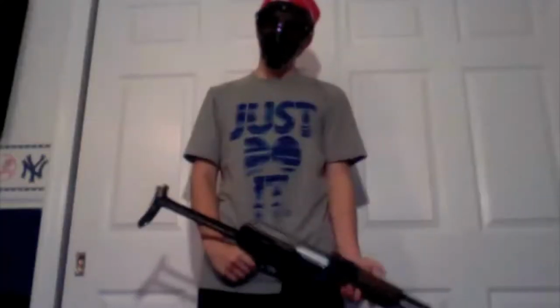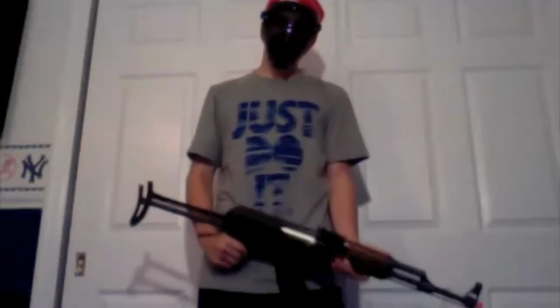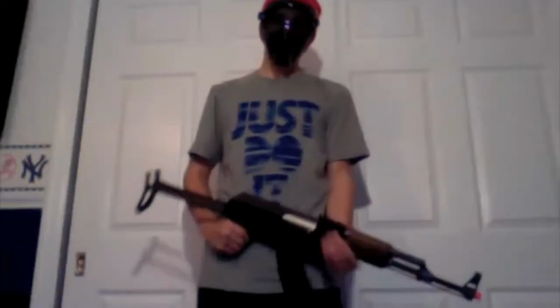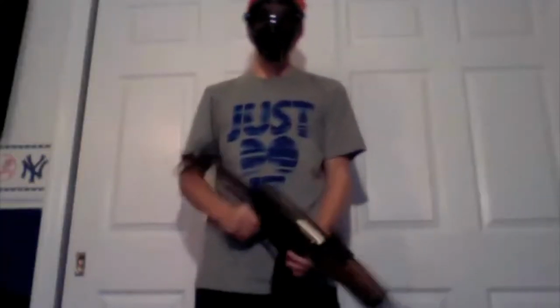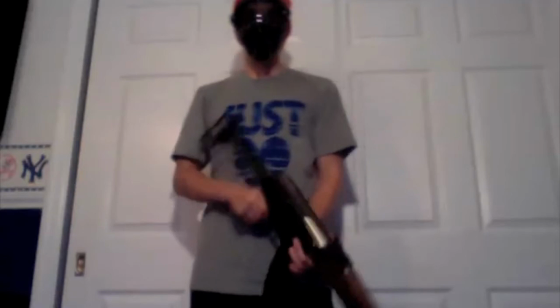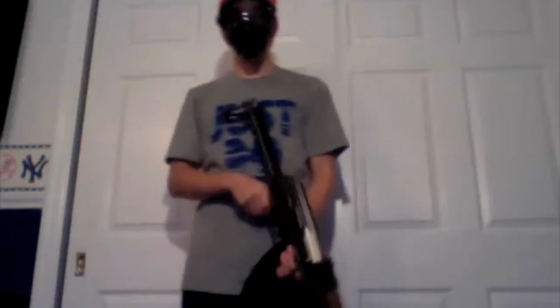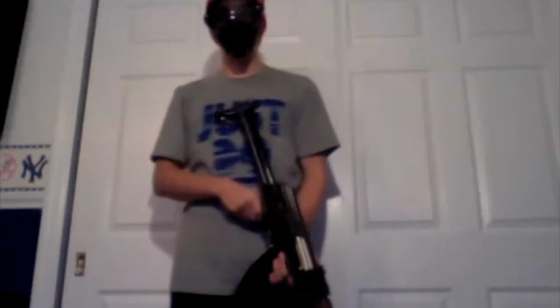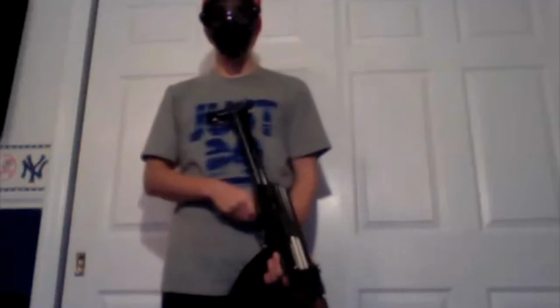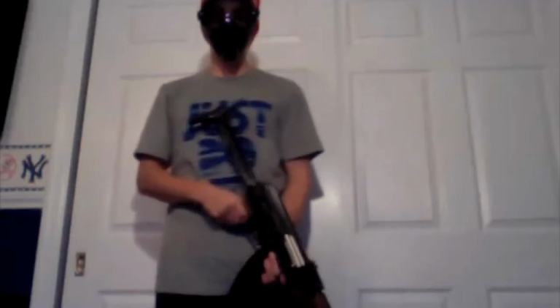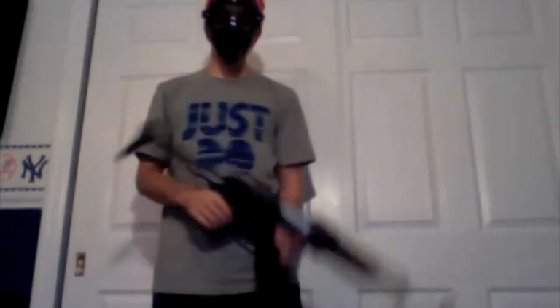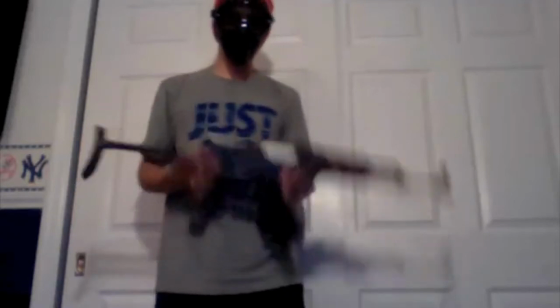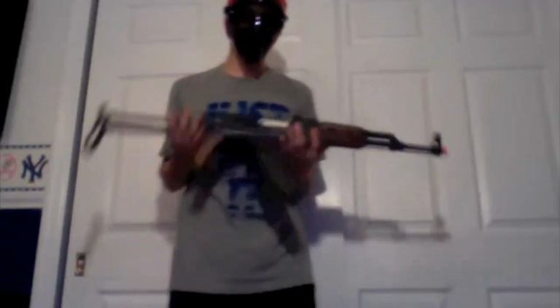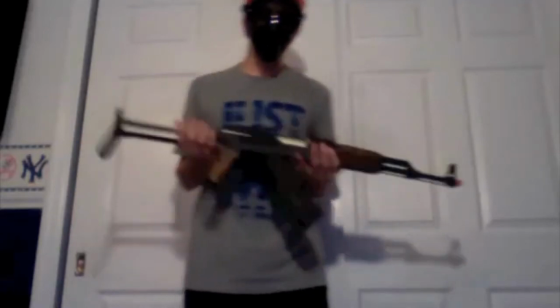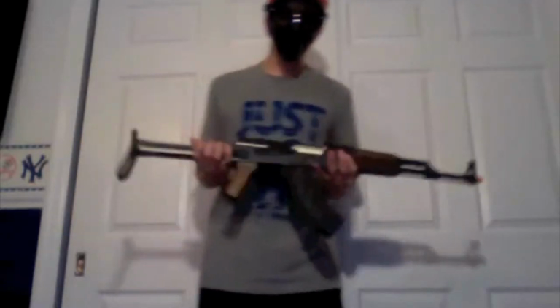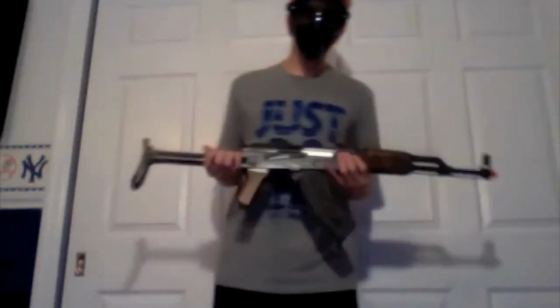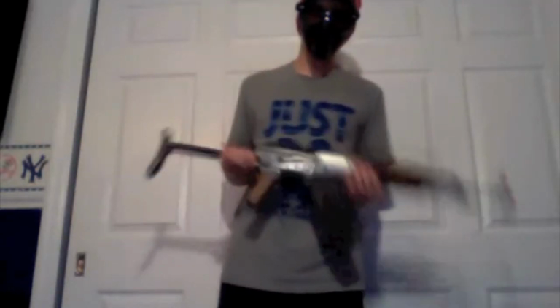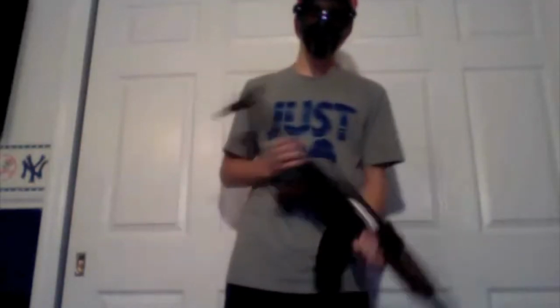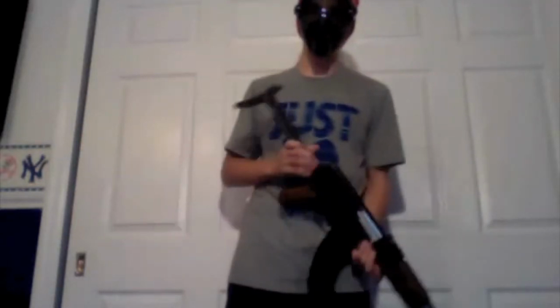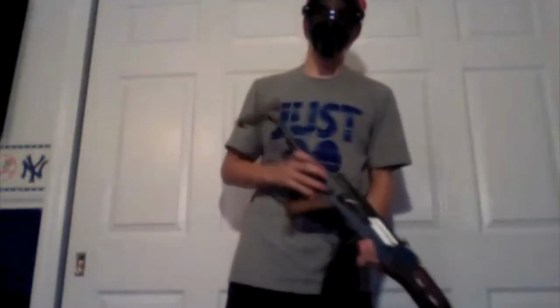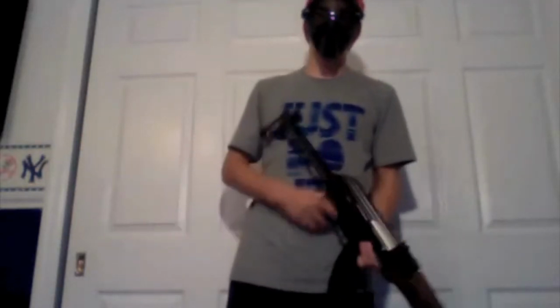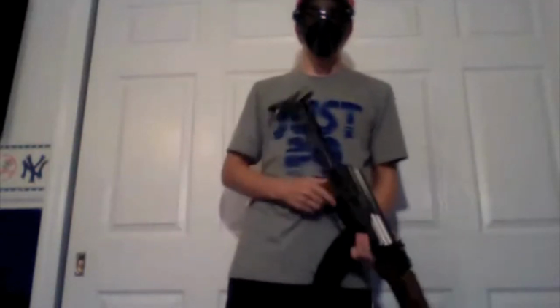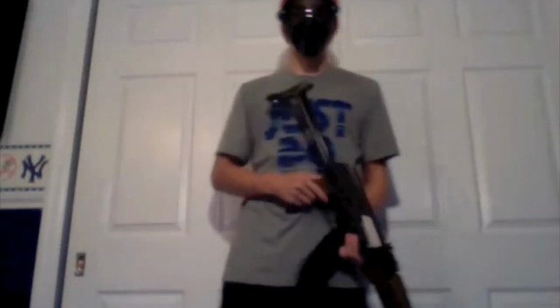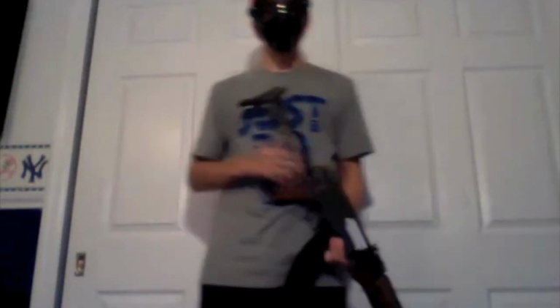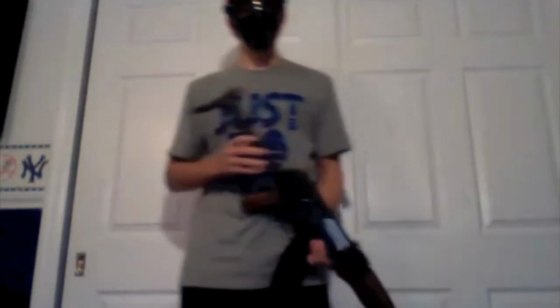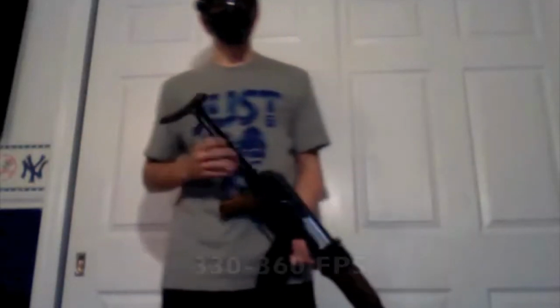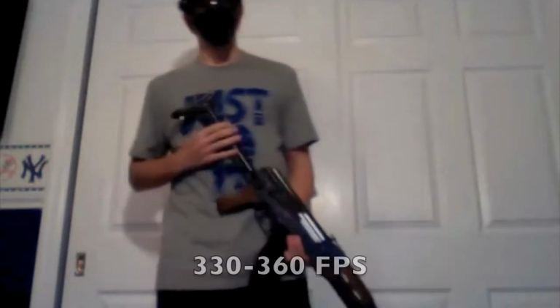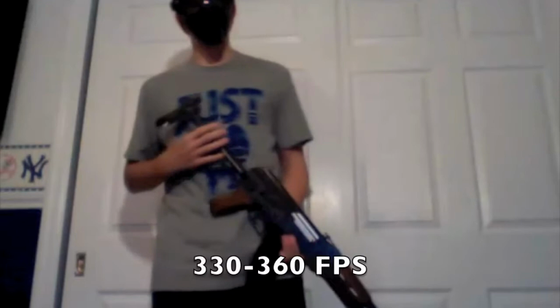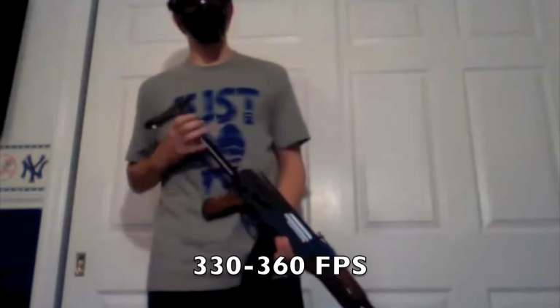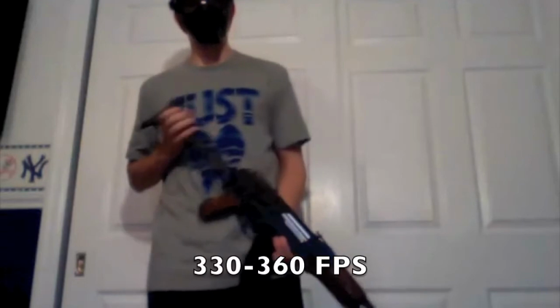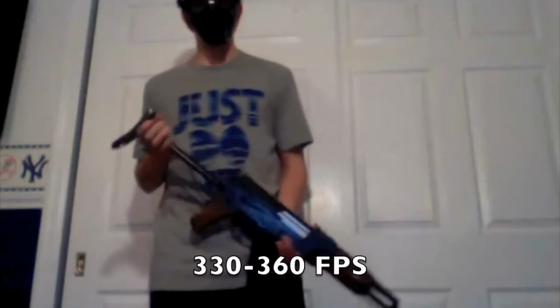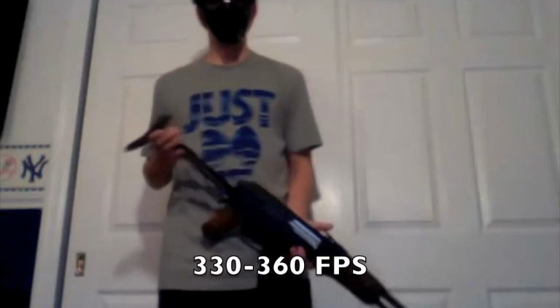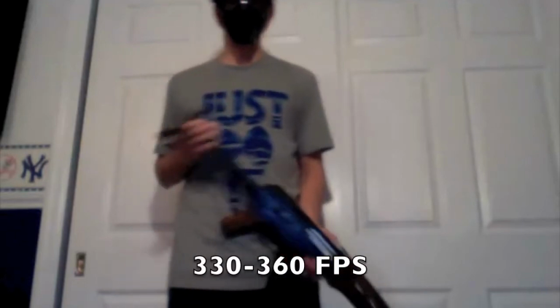What's up guys, this is Matt from Big Apple Airsoft here with the Double Eagle AK-47. Right now it's shooting around 330 to 360 FPS.